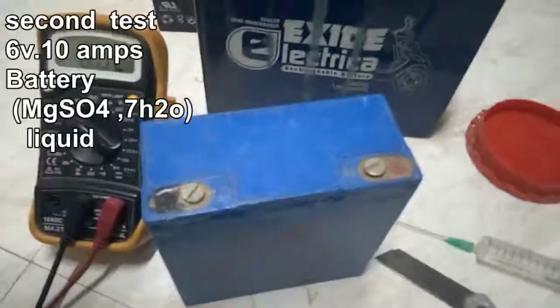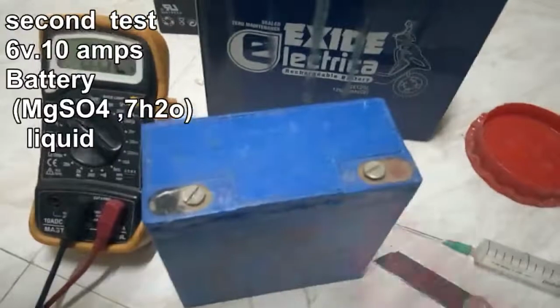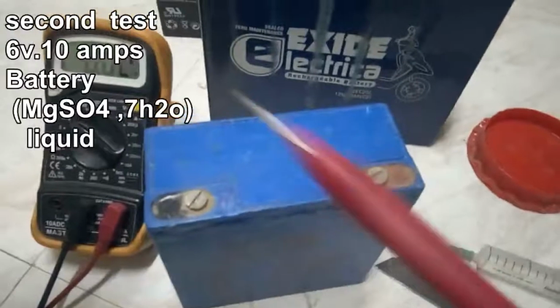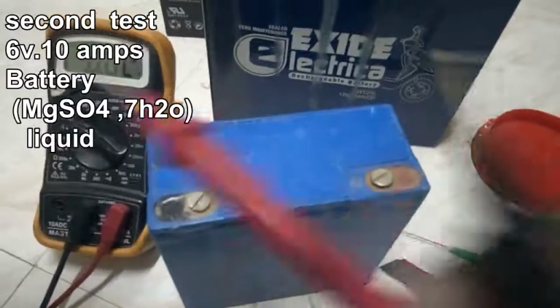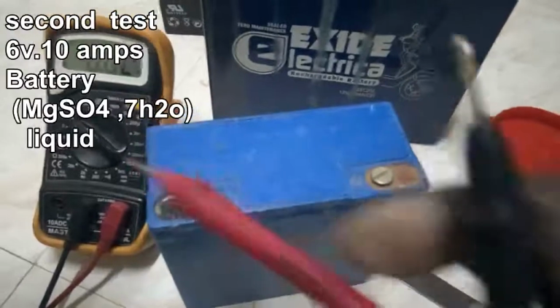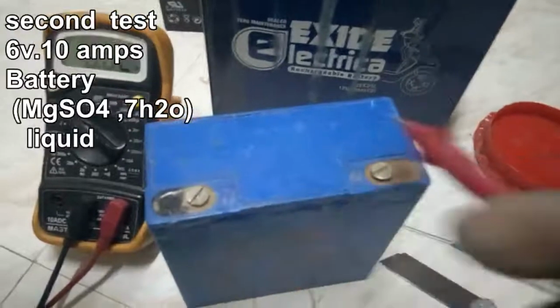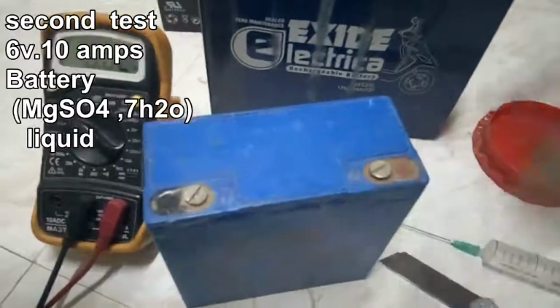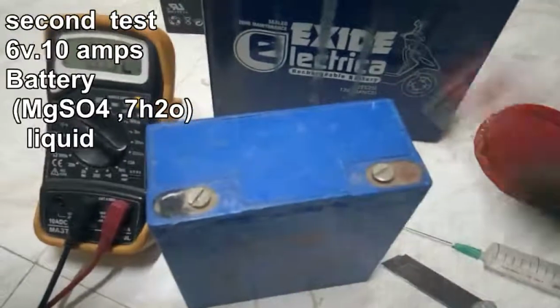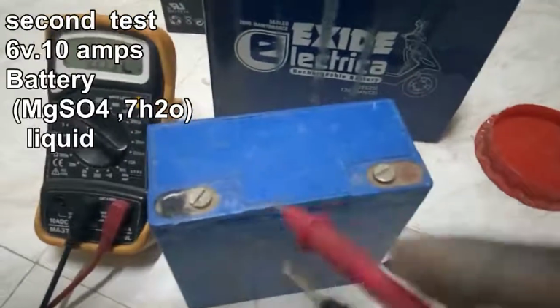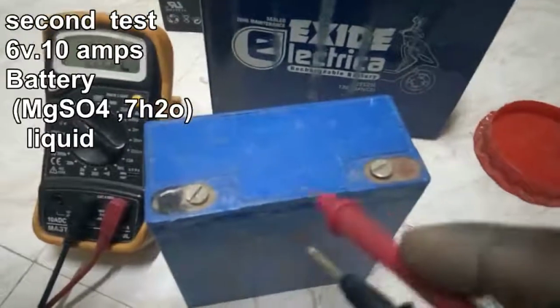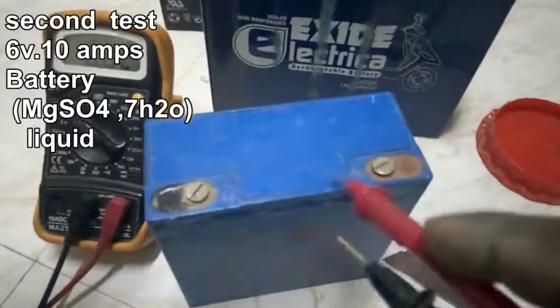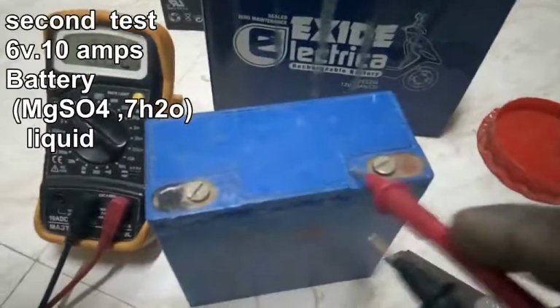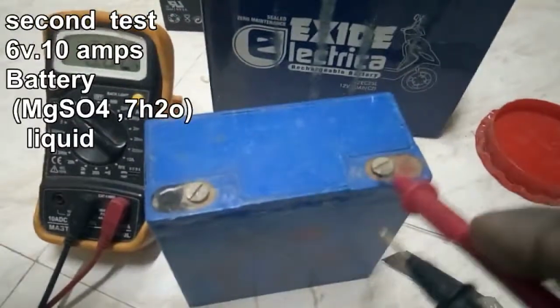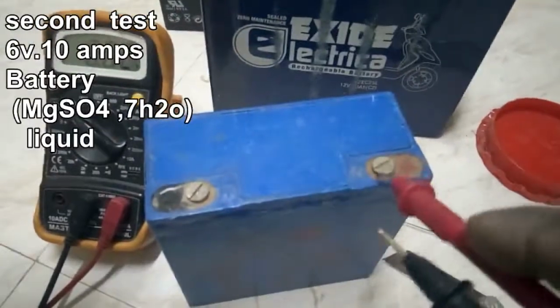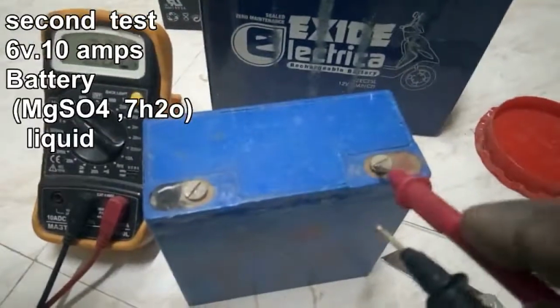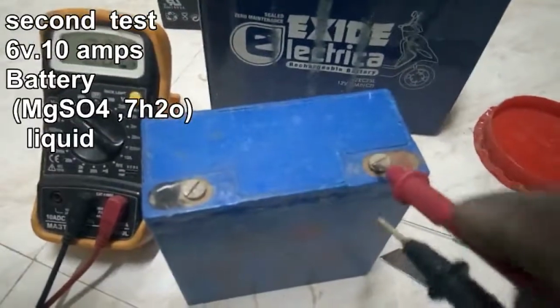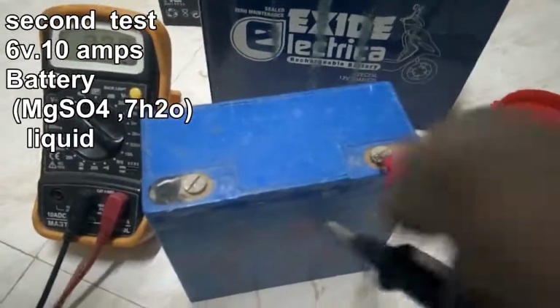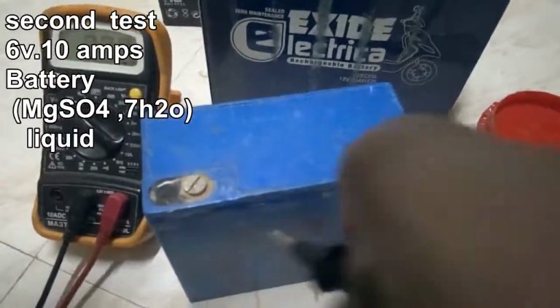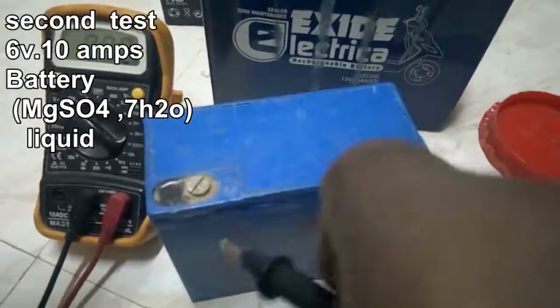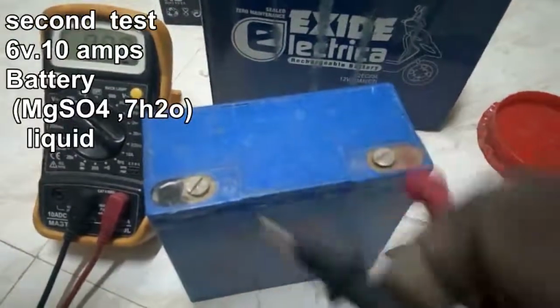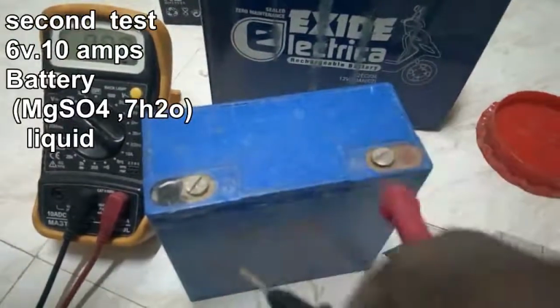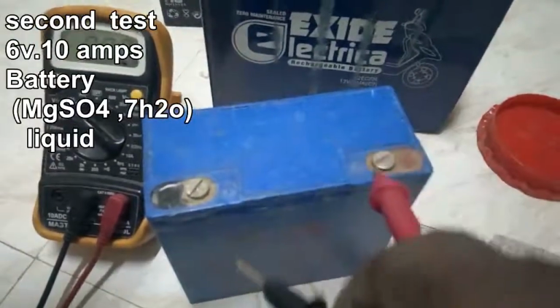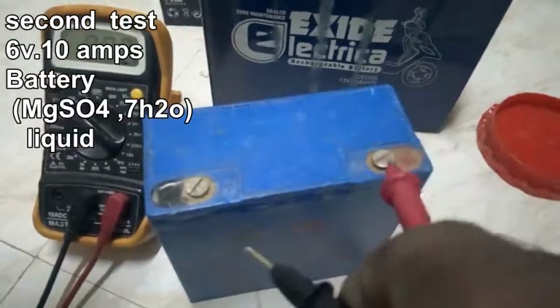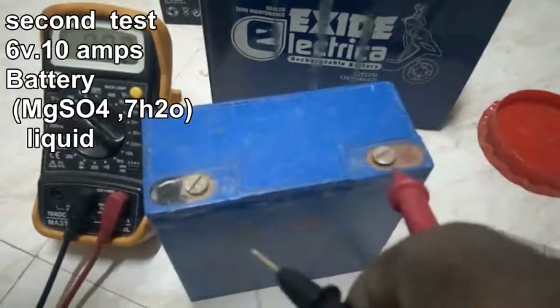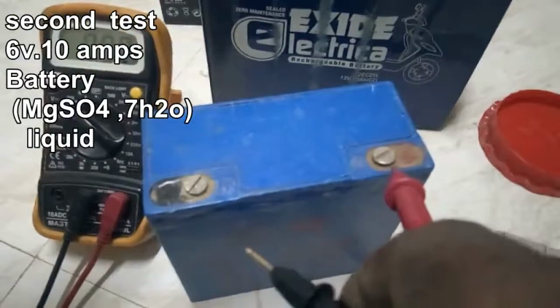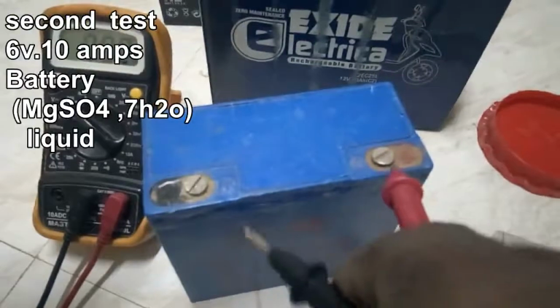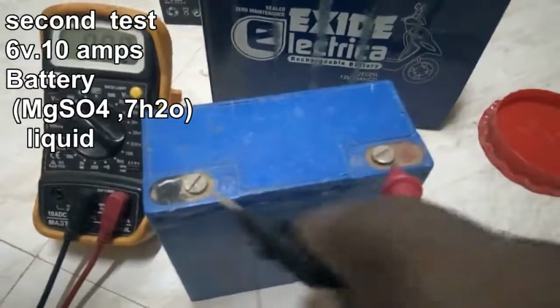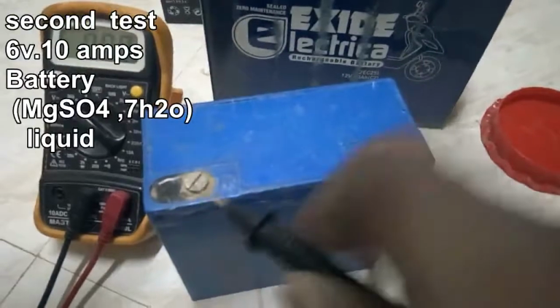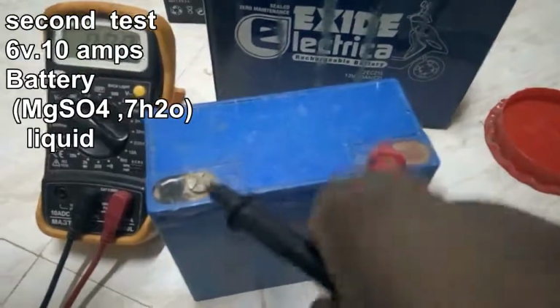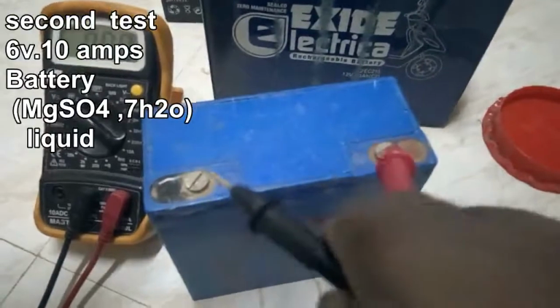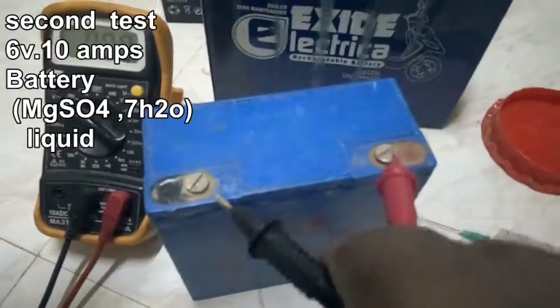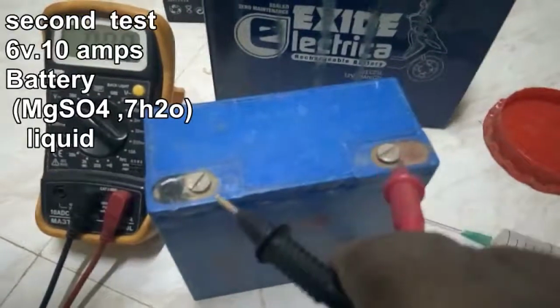6 volt, 10 amp battery. MGS047H20 liquid.